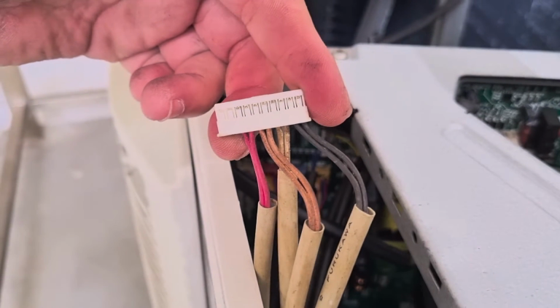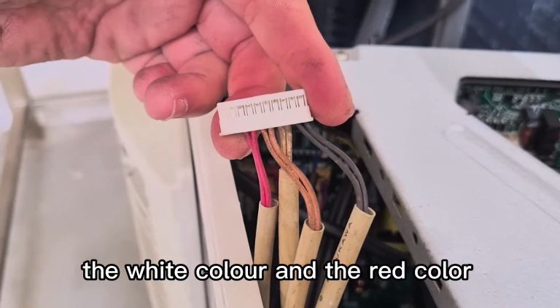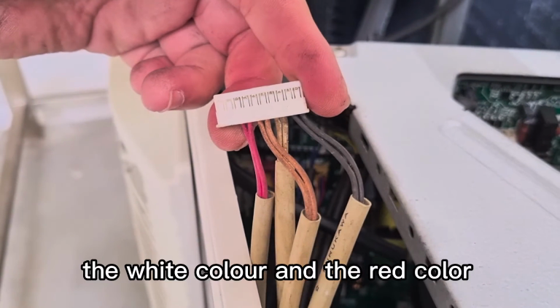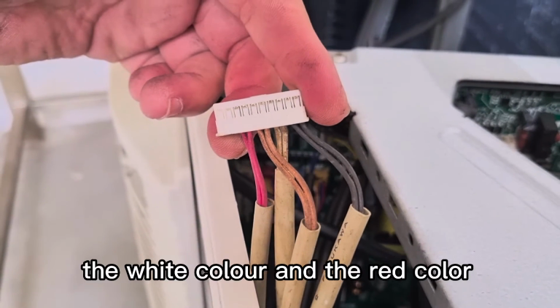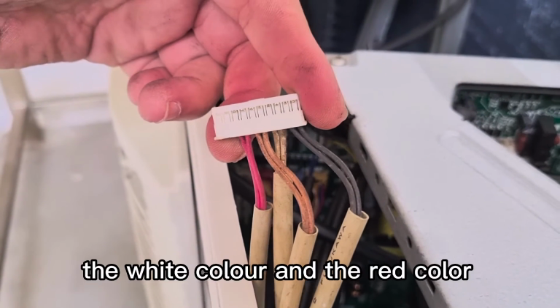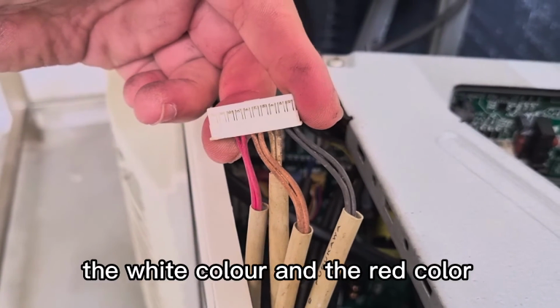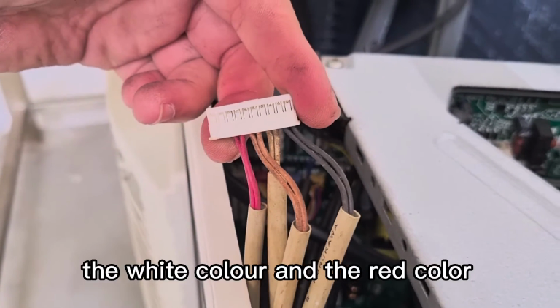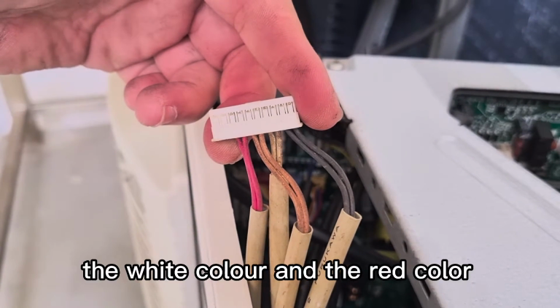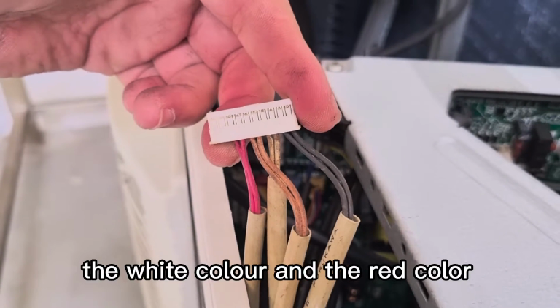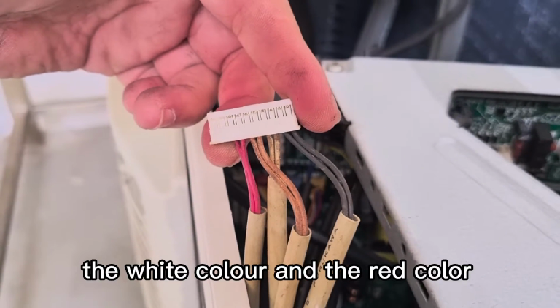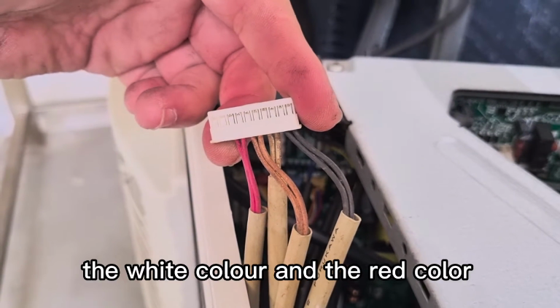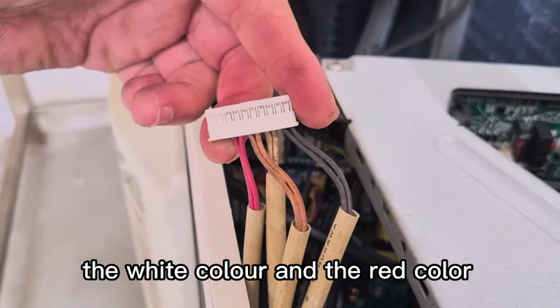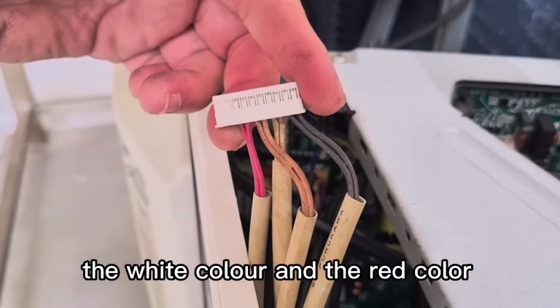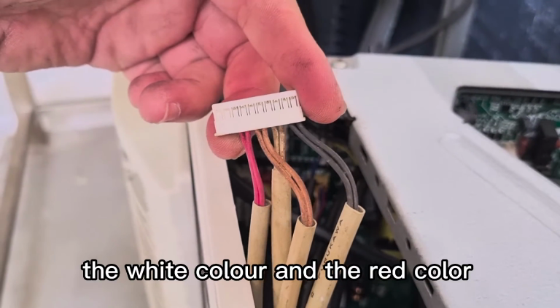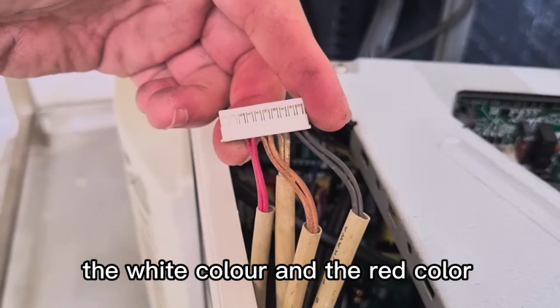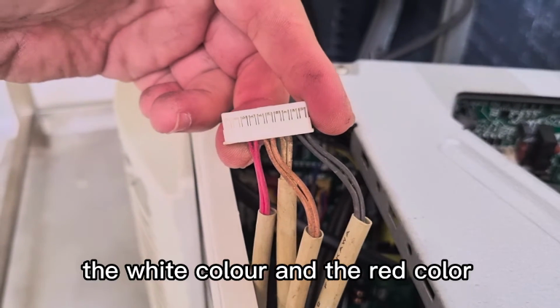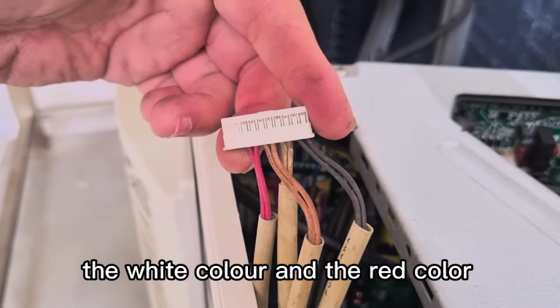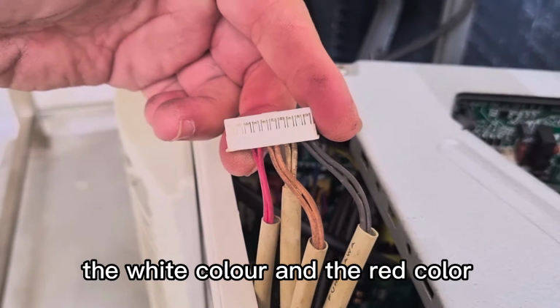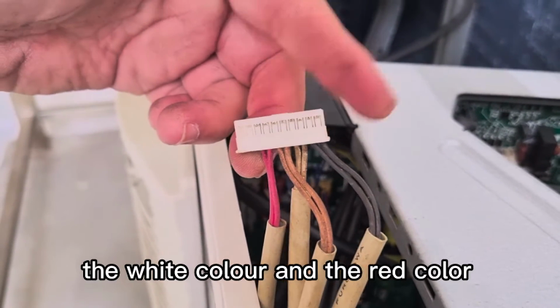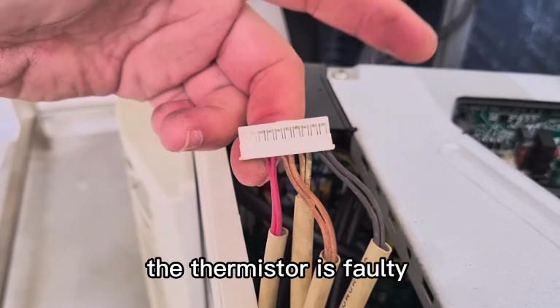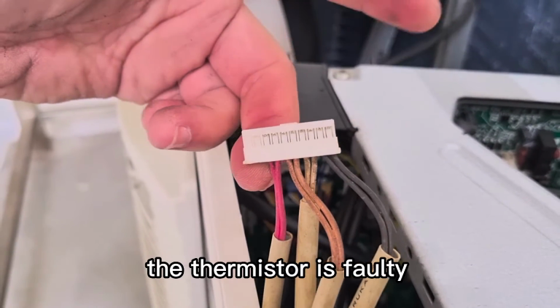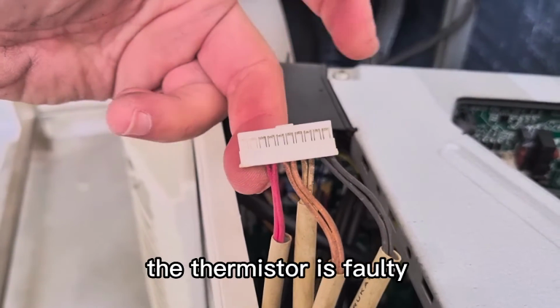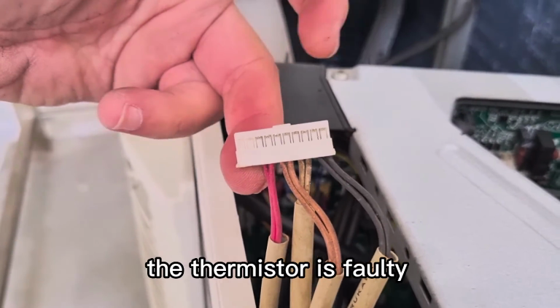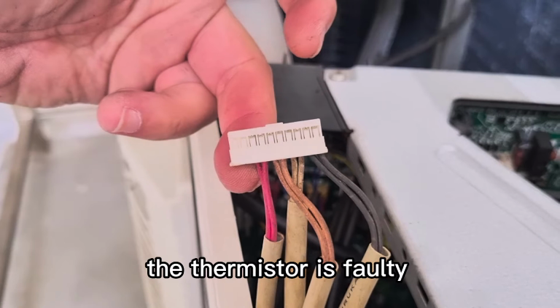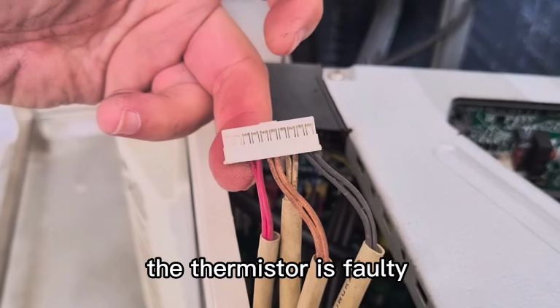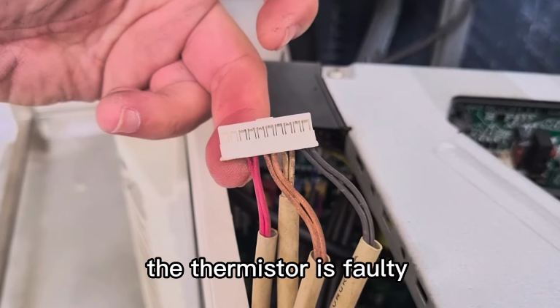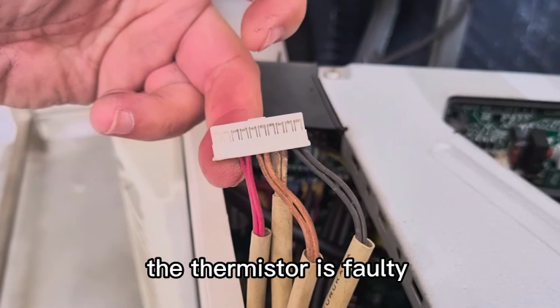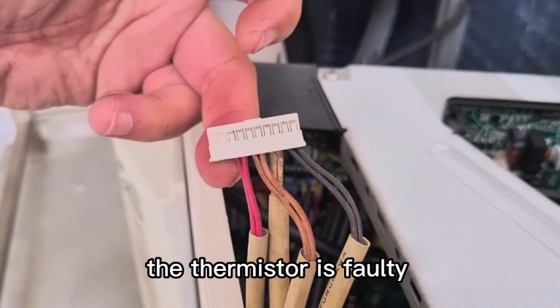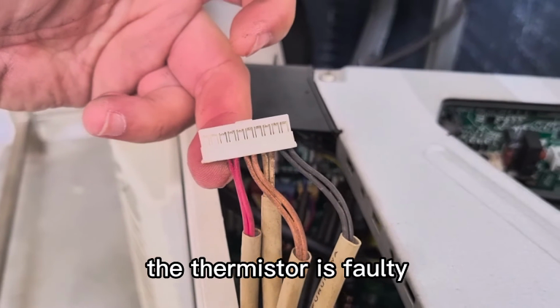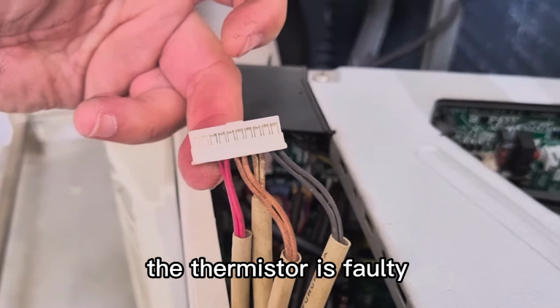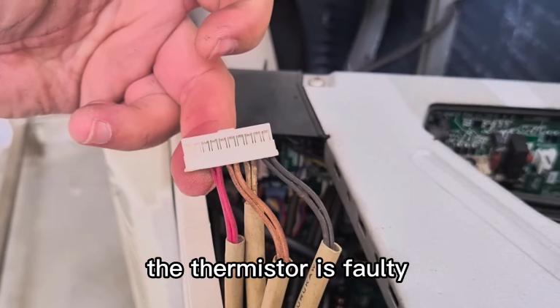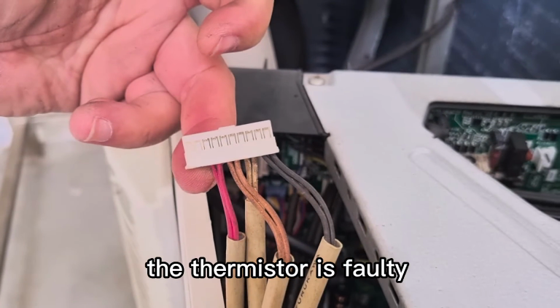The black, the white color and the red color — the thermistor is 40, the reading is up.